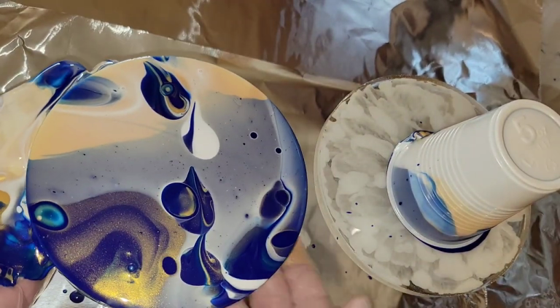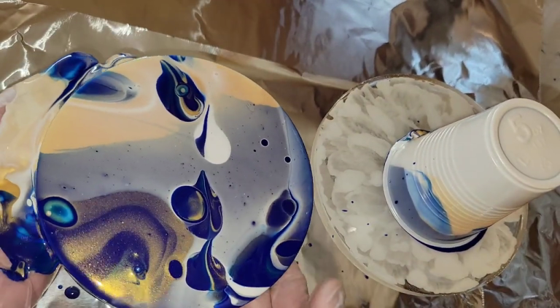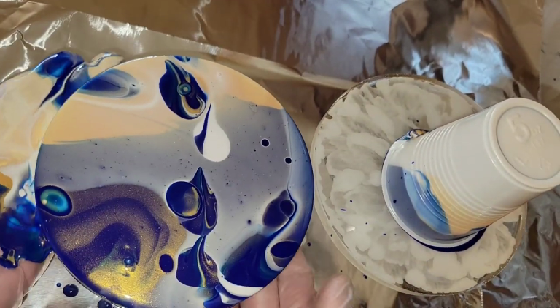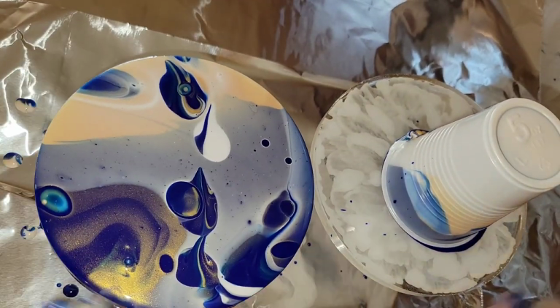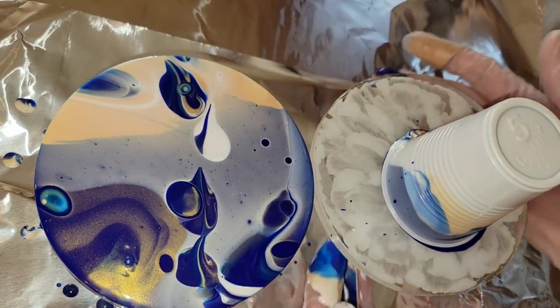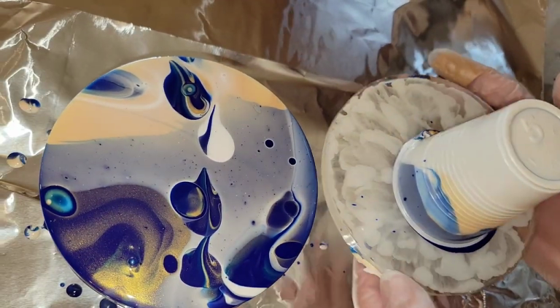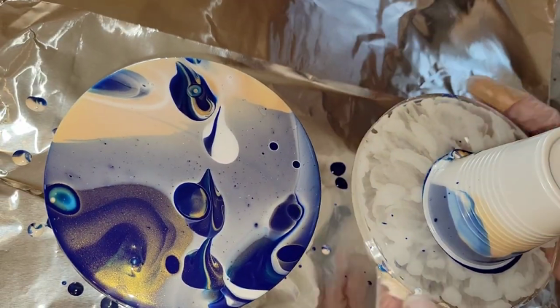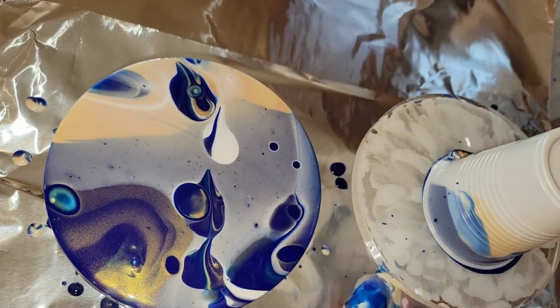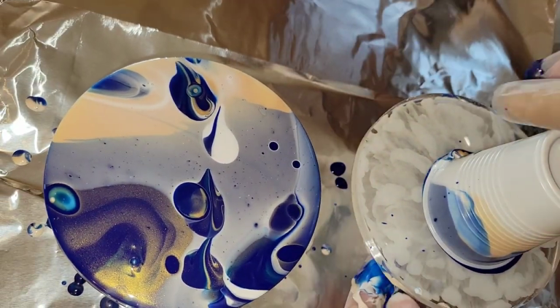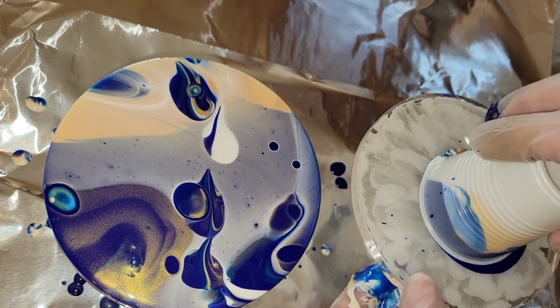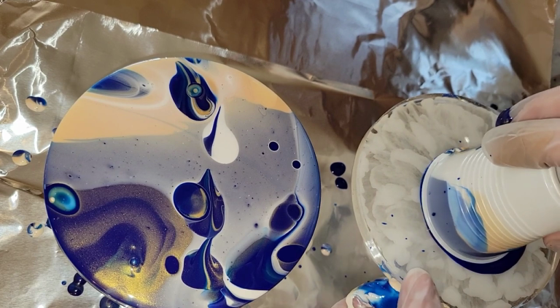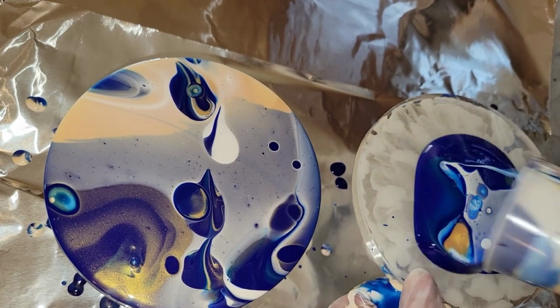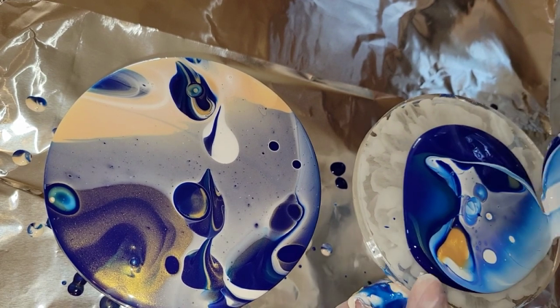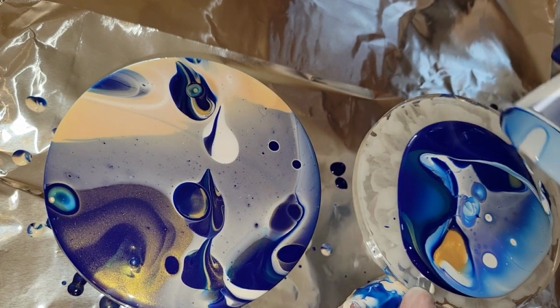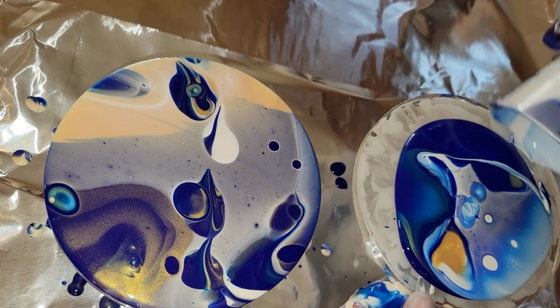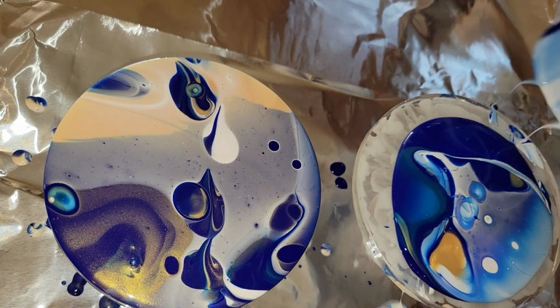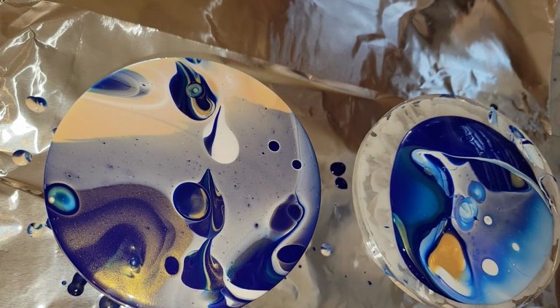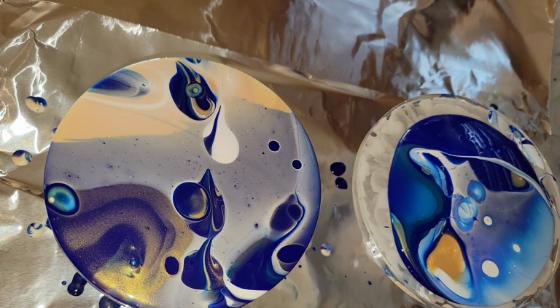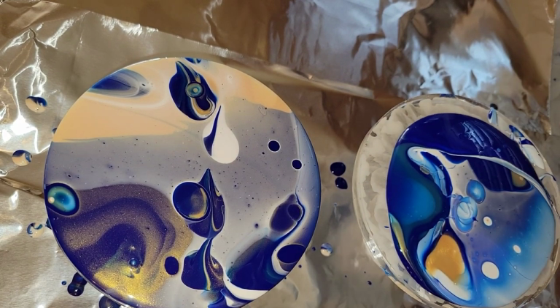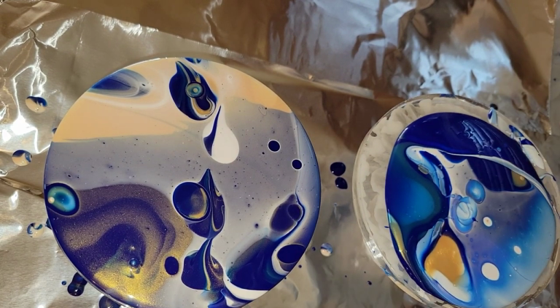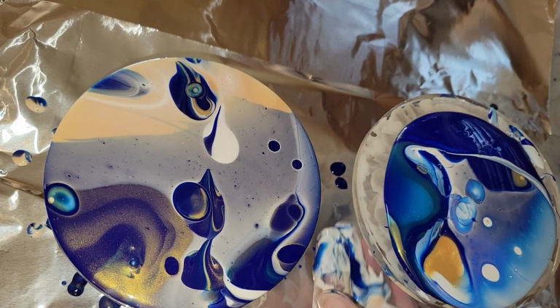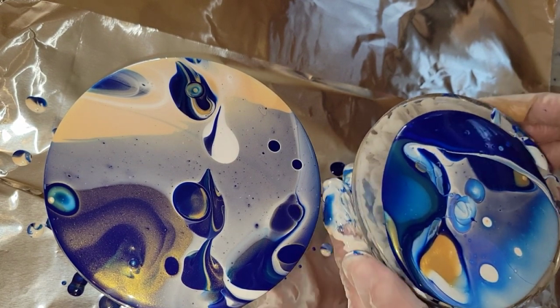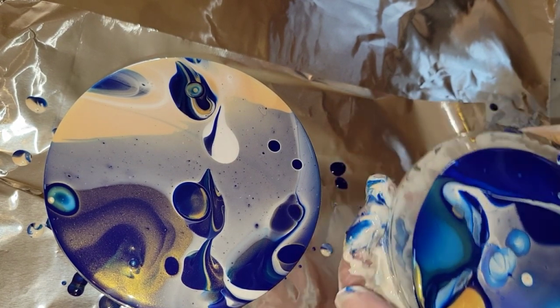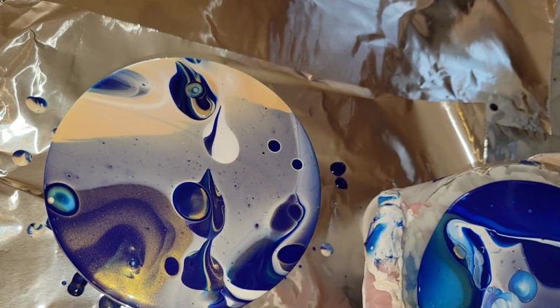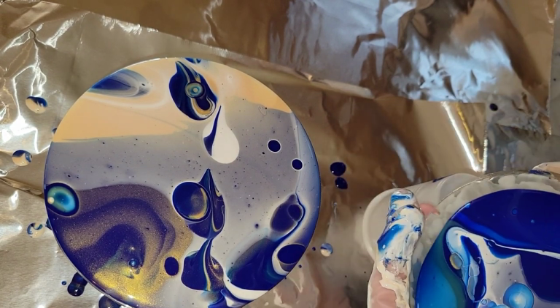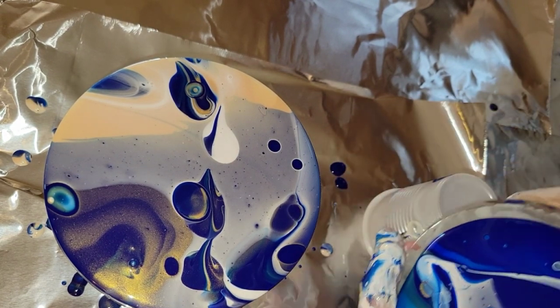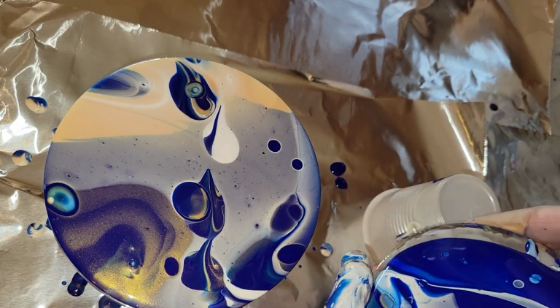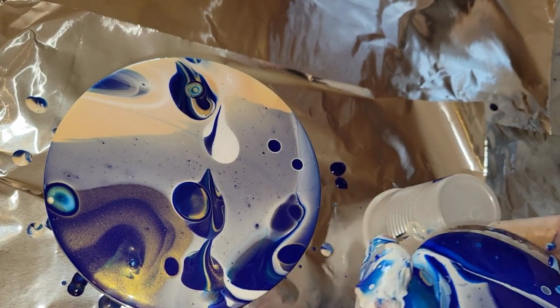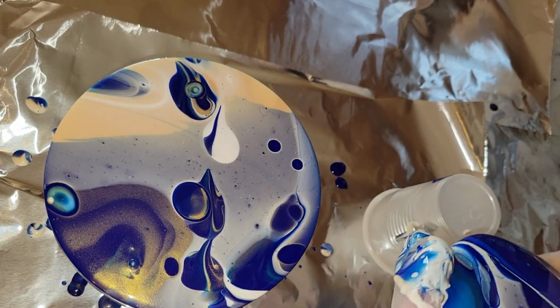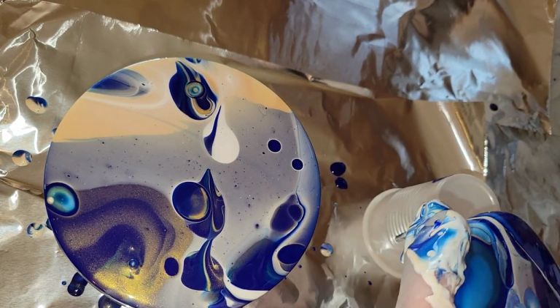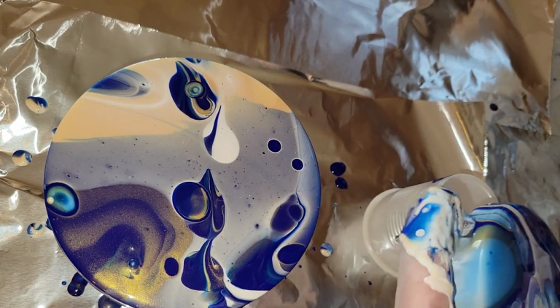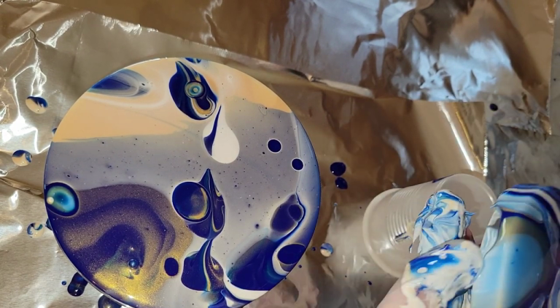And same thing with the cup on the right here — just lift it up and give it a good tilt.